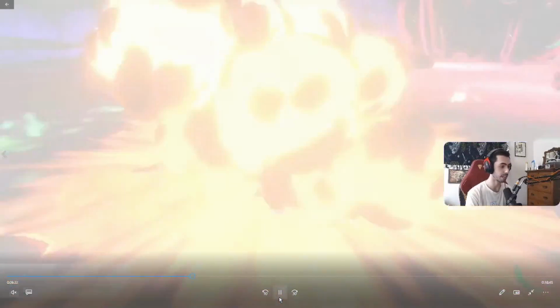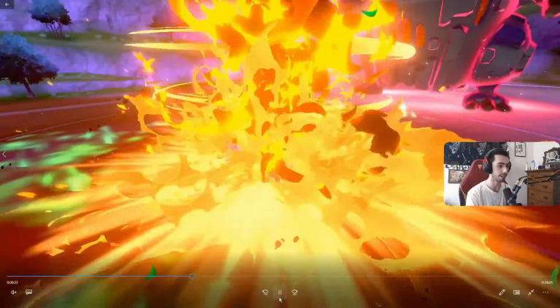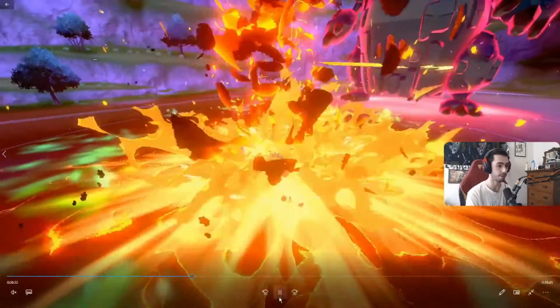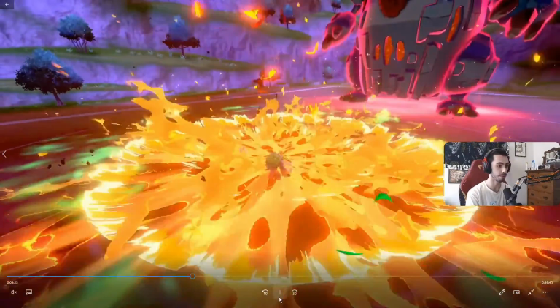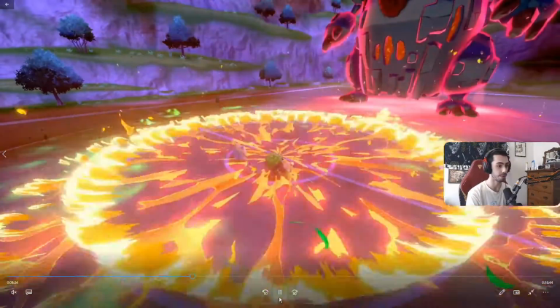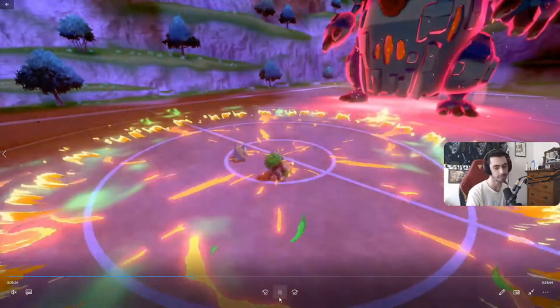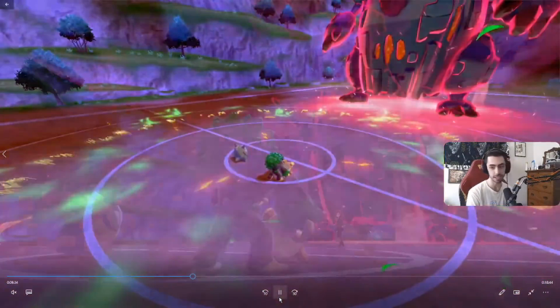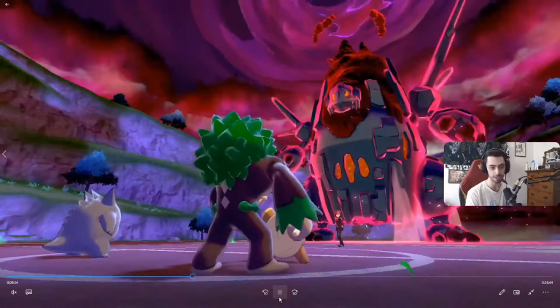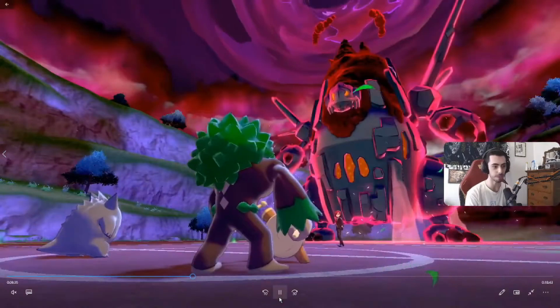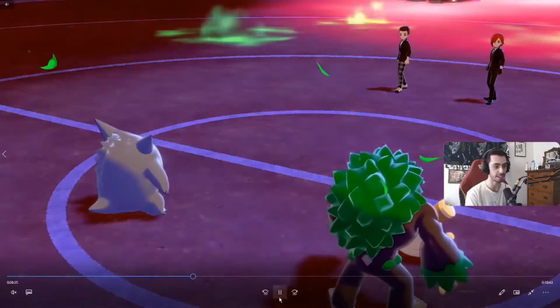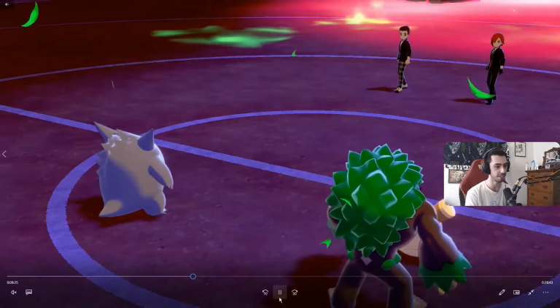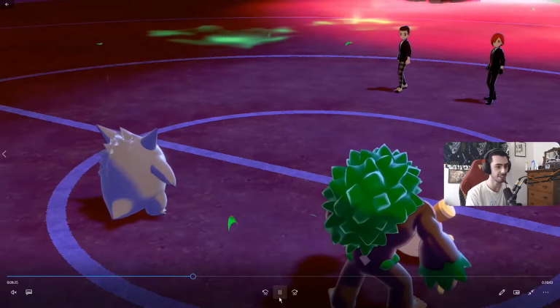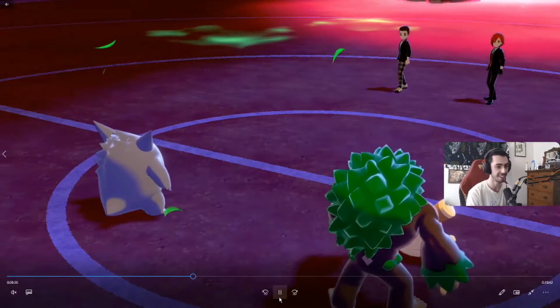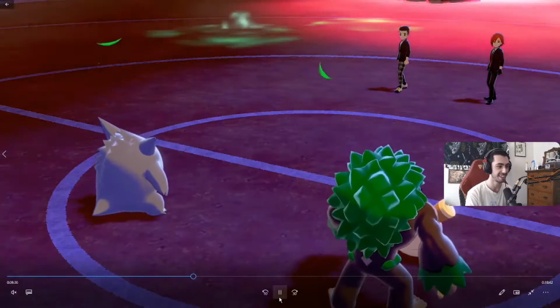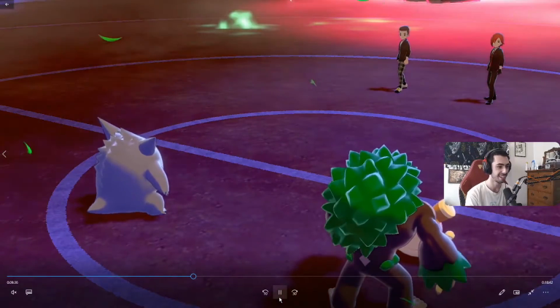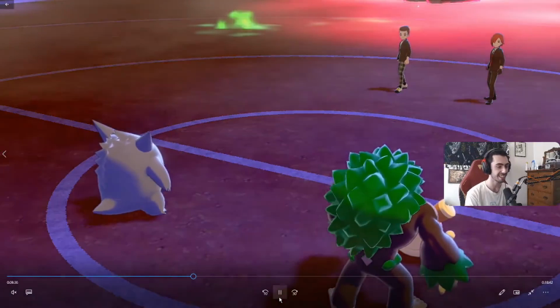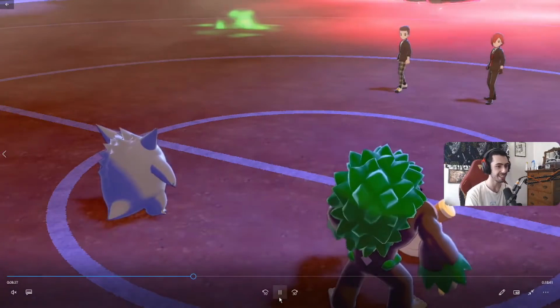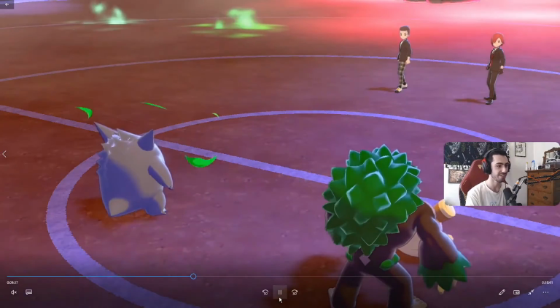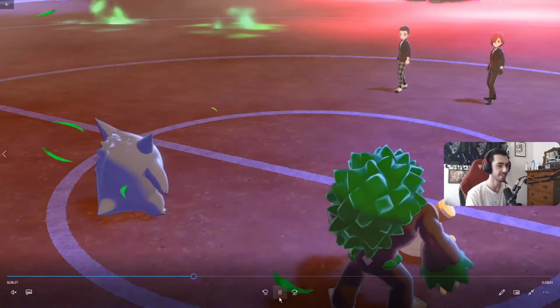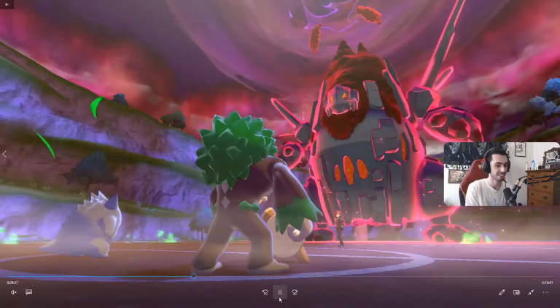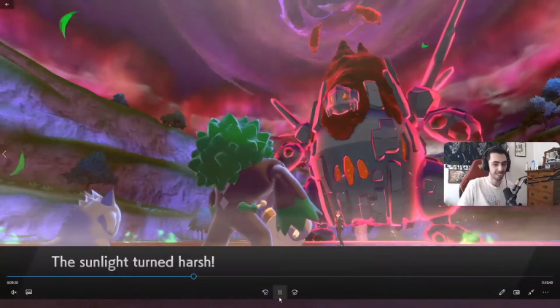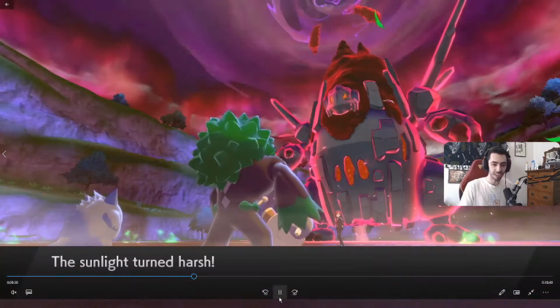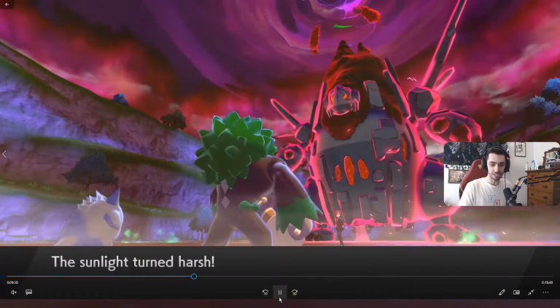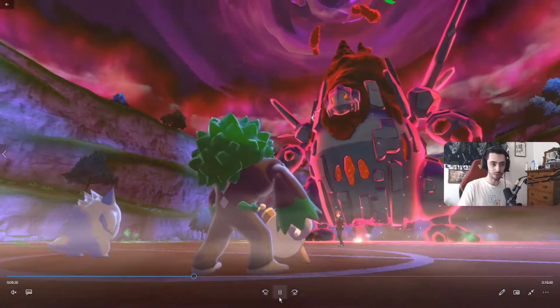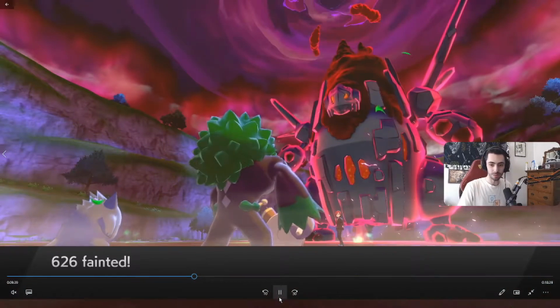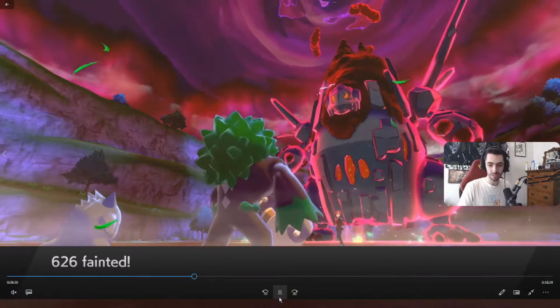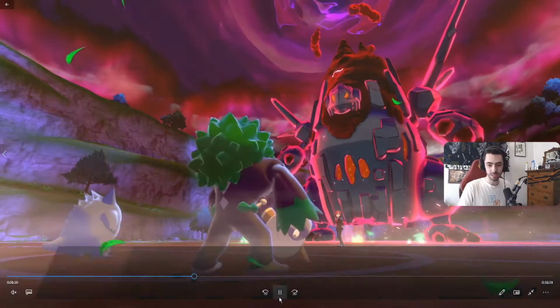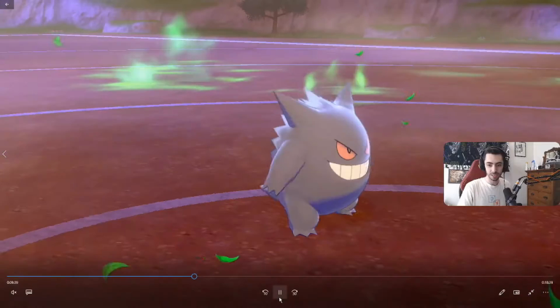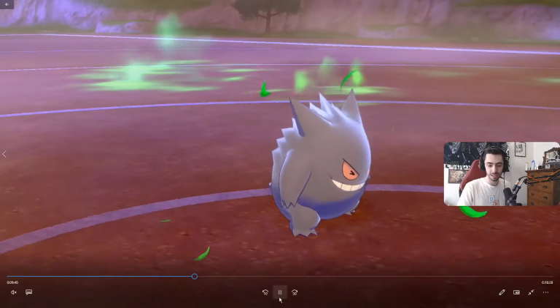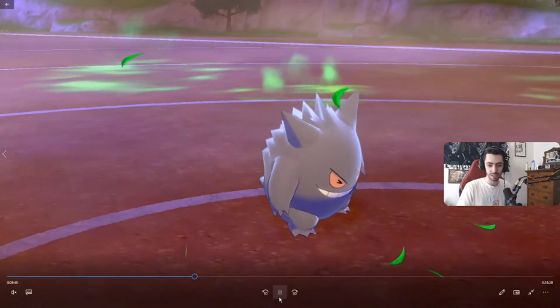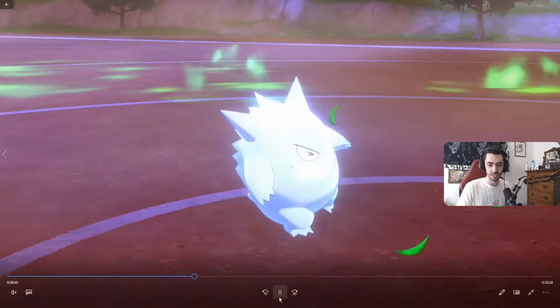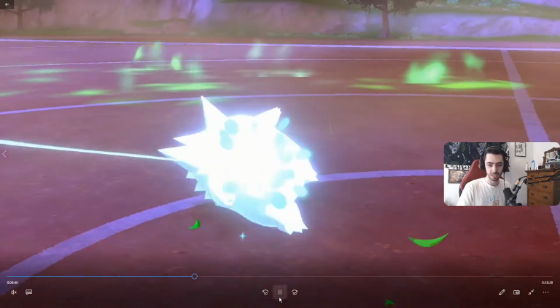I knock off the Colossal's Weakness Policy on the next turn, so it literally can never get set up and it's just kind of a waste of a Dynamax.